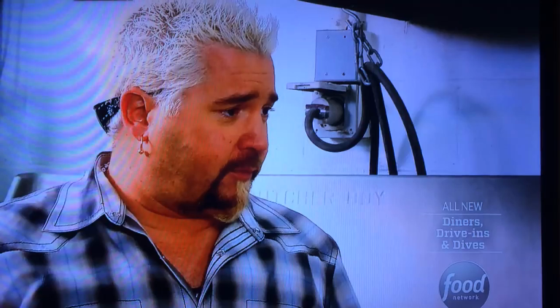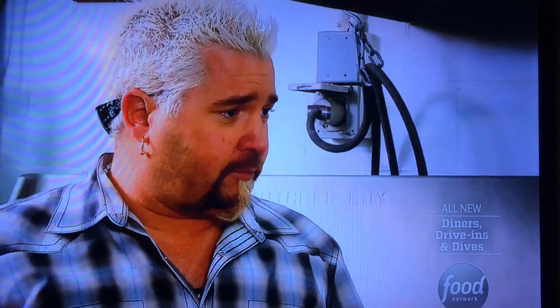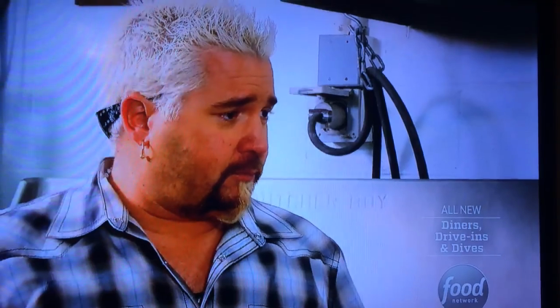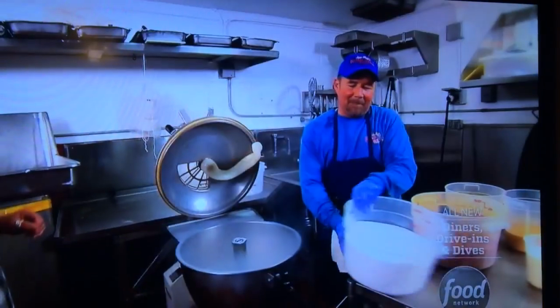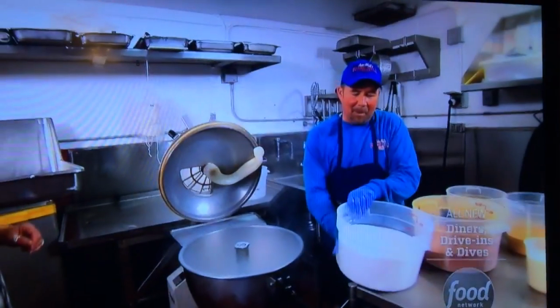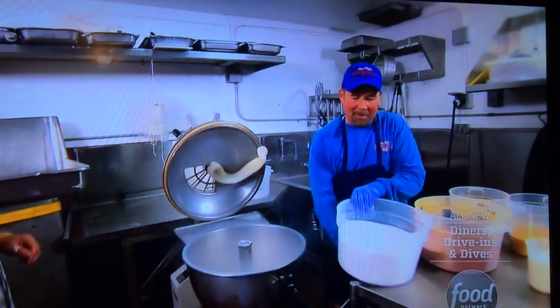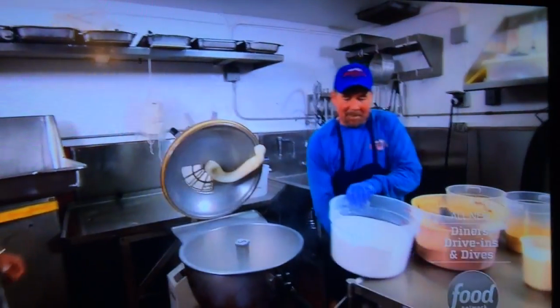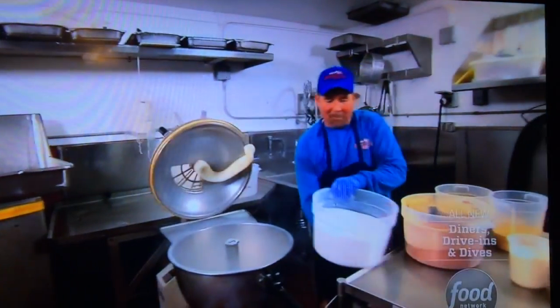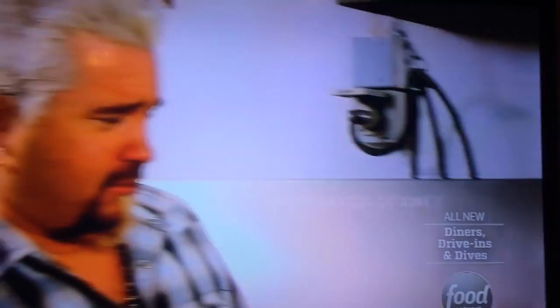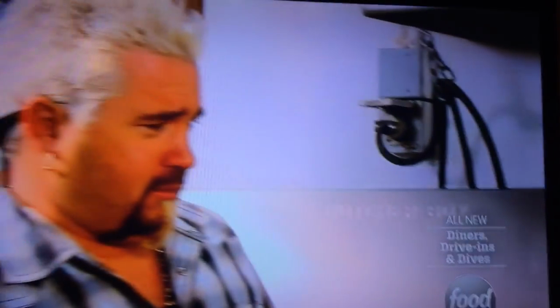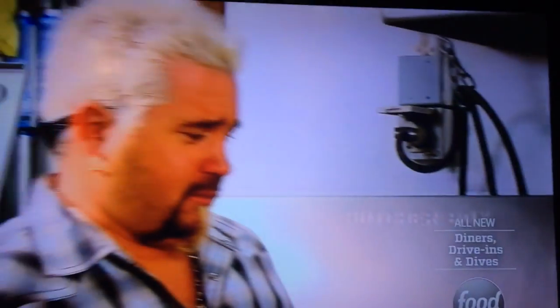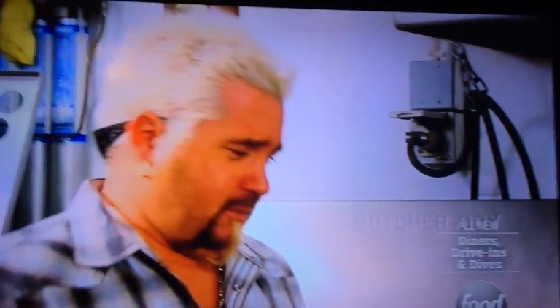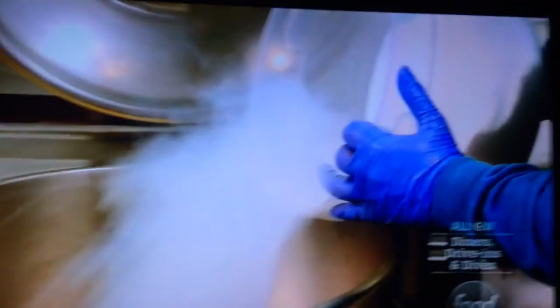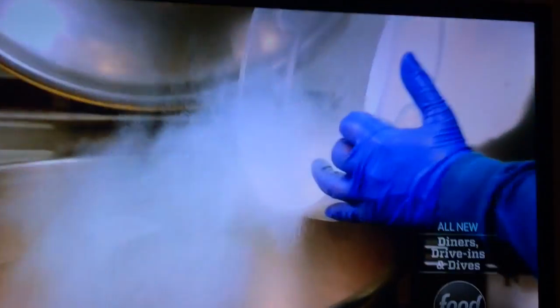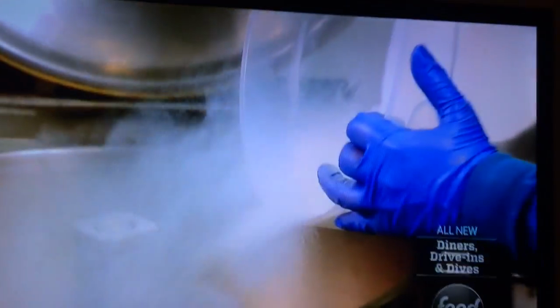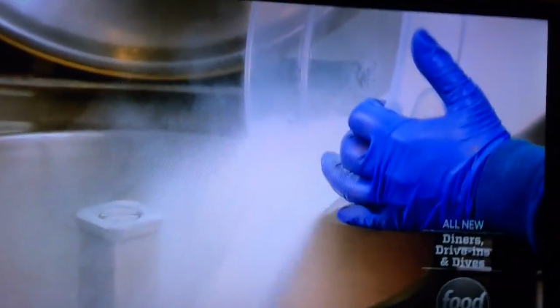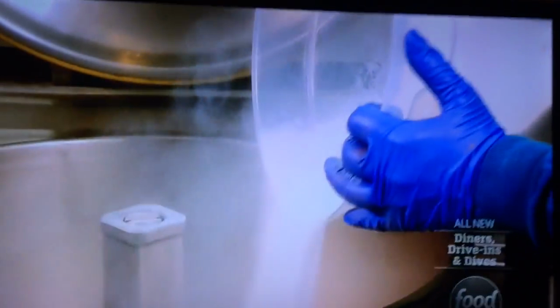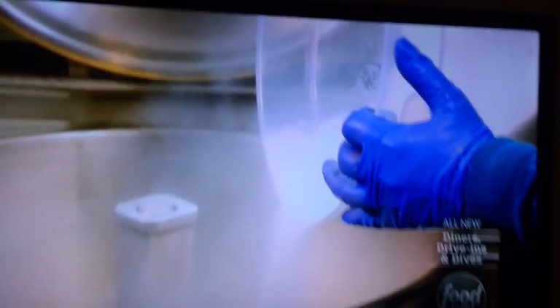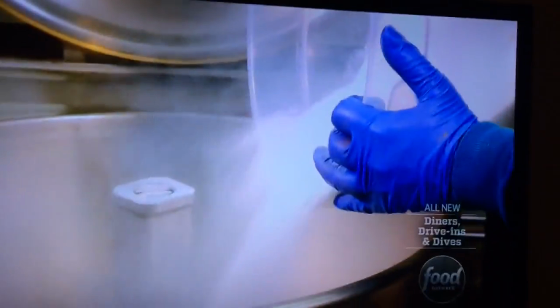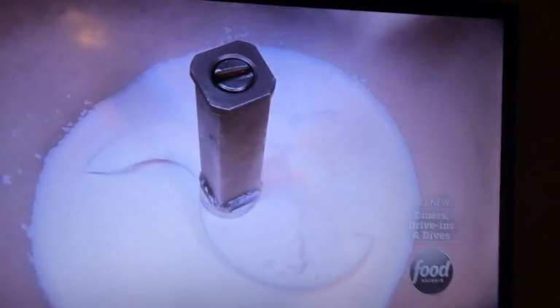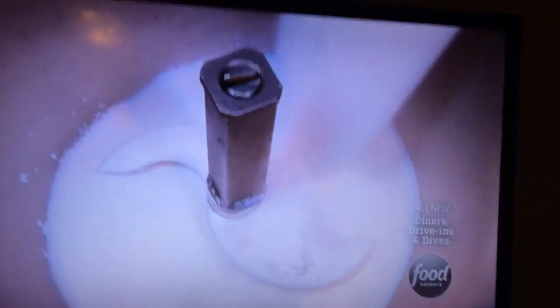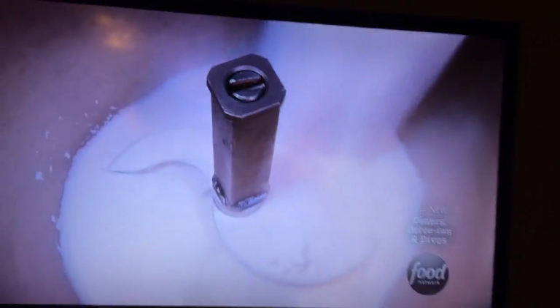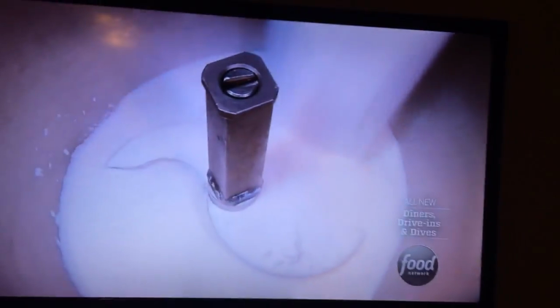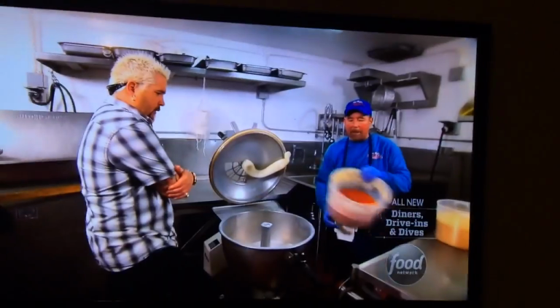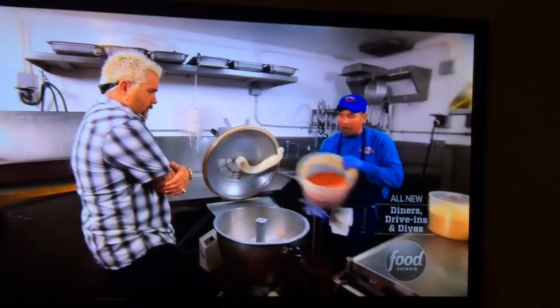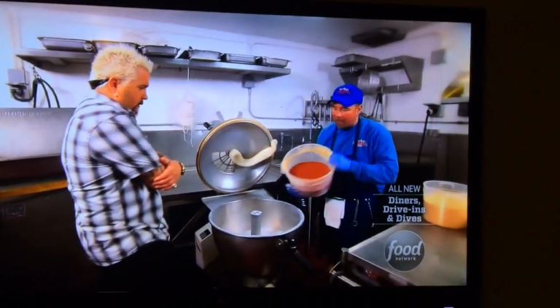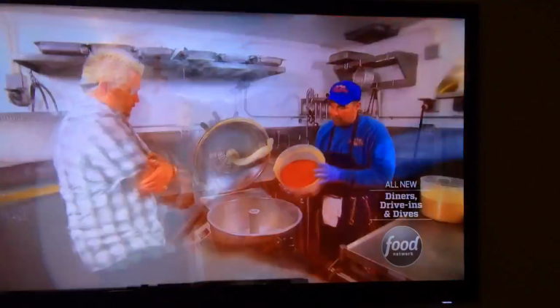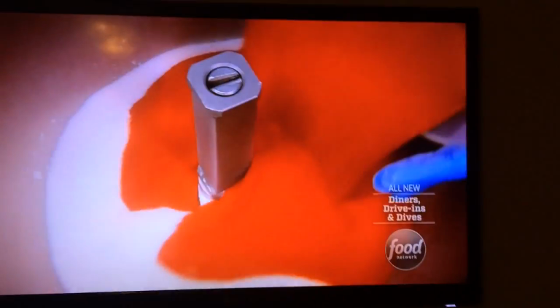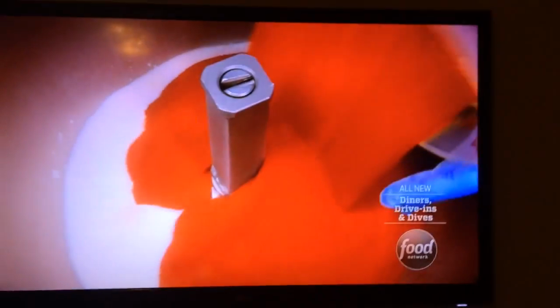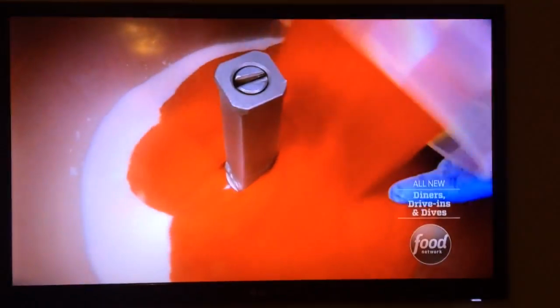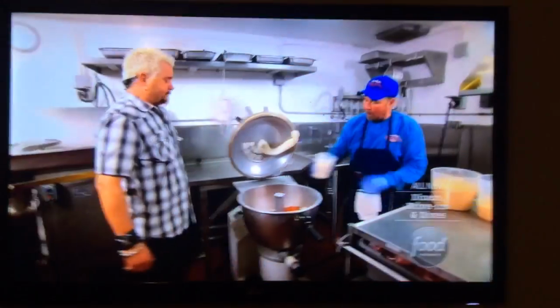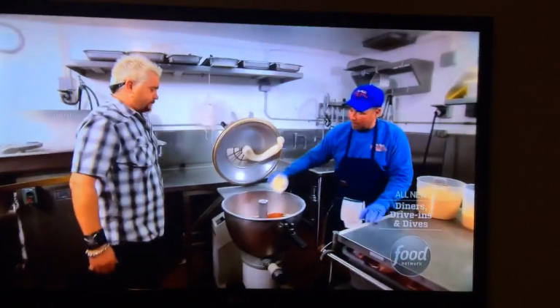Correct. You might want to step back a little bit. Okay, I'm going to add salt, some sugar, tomato powder, garlic.